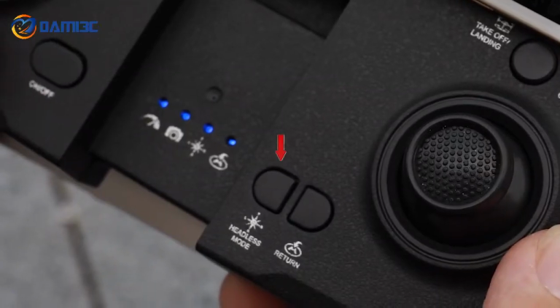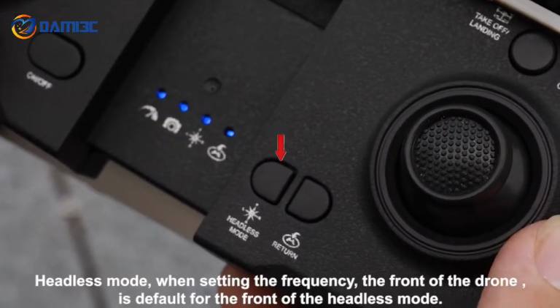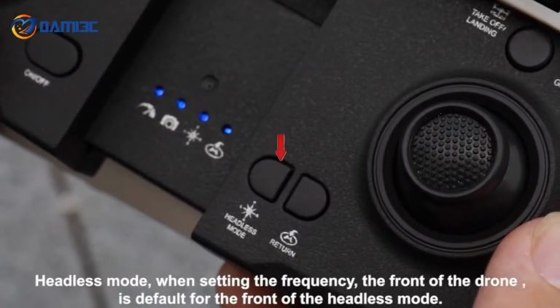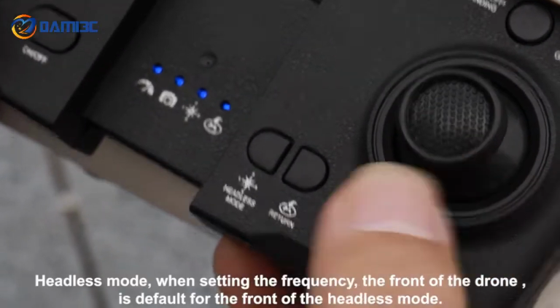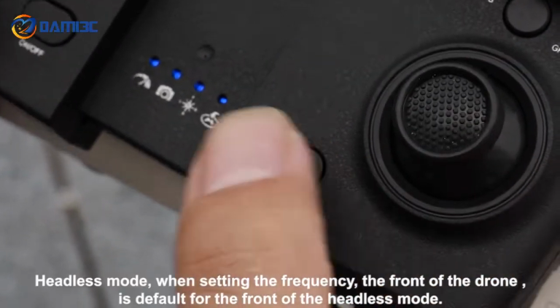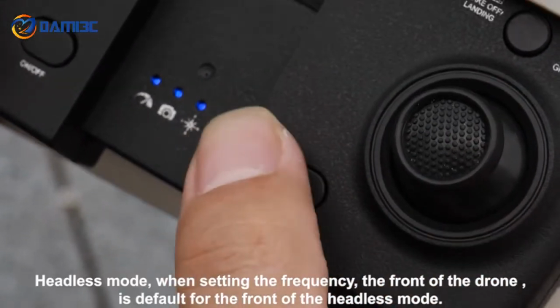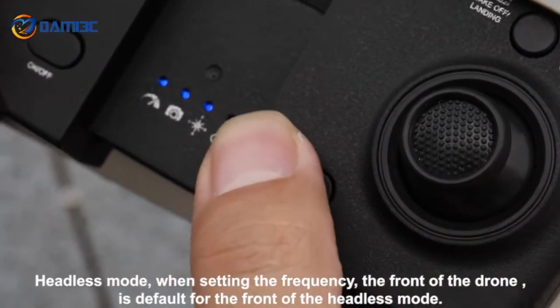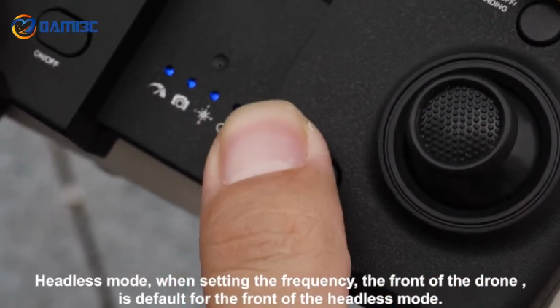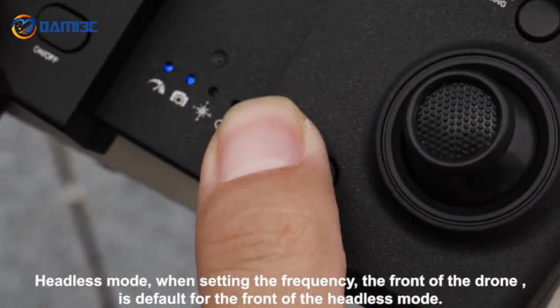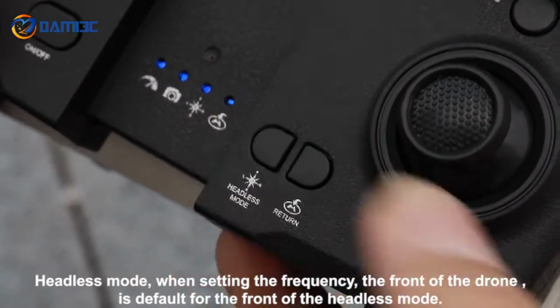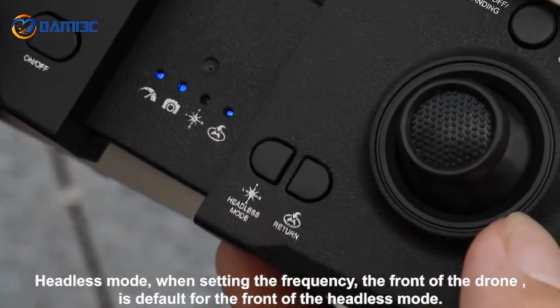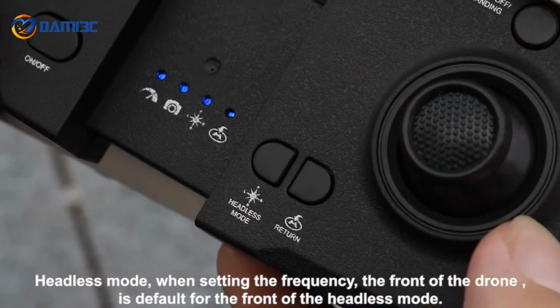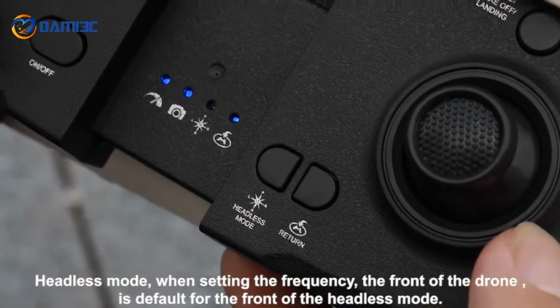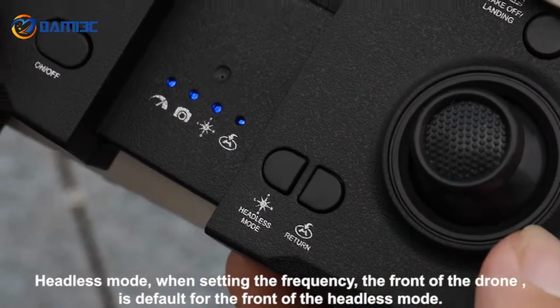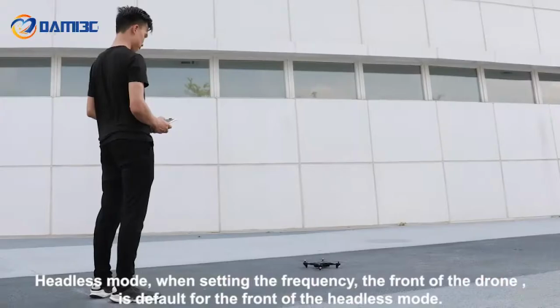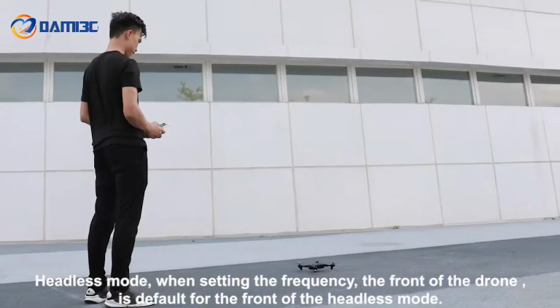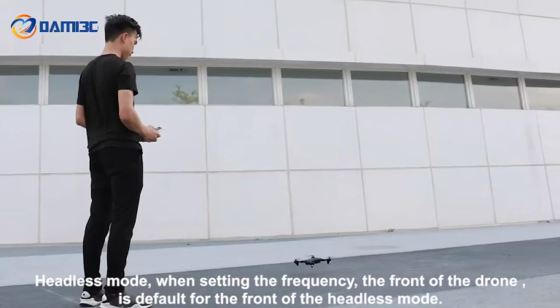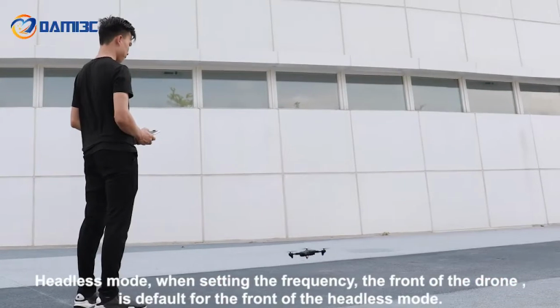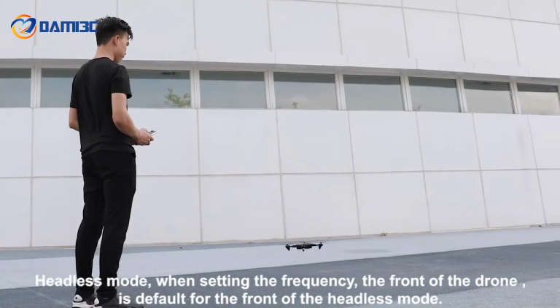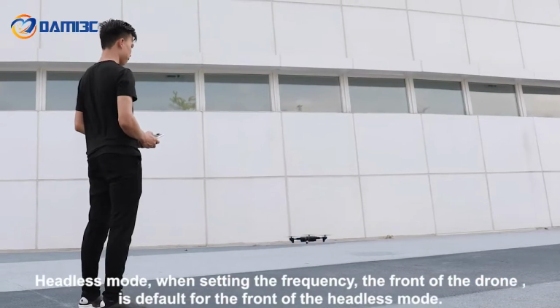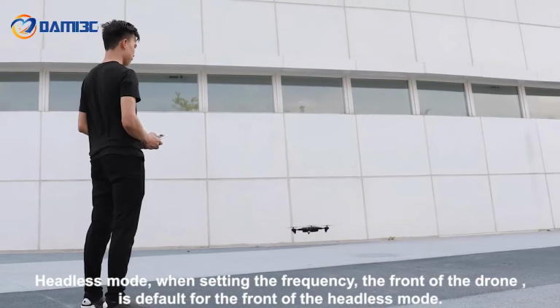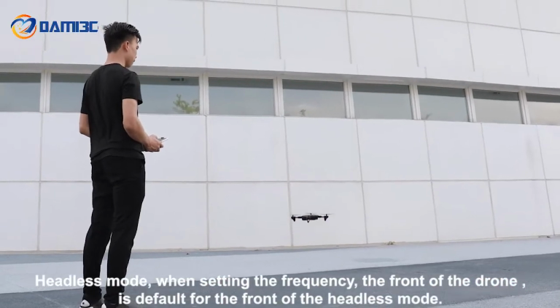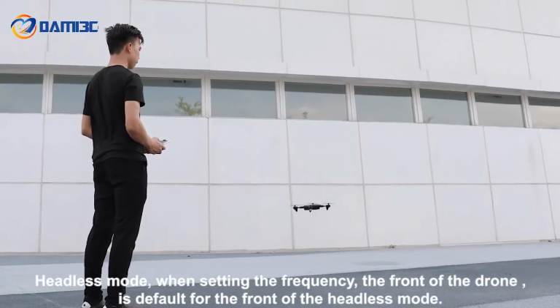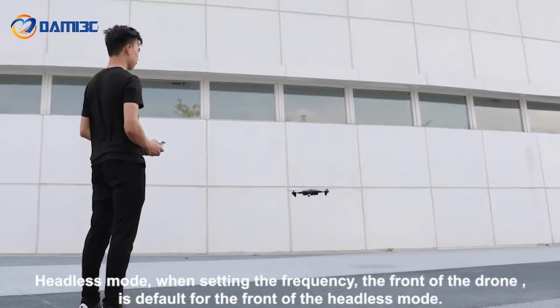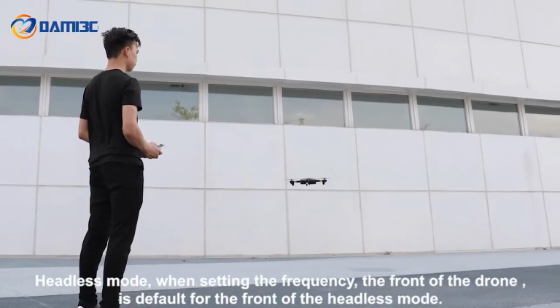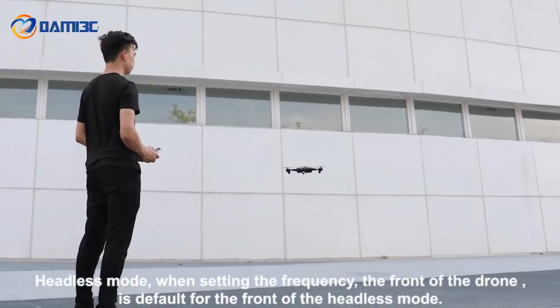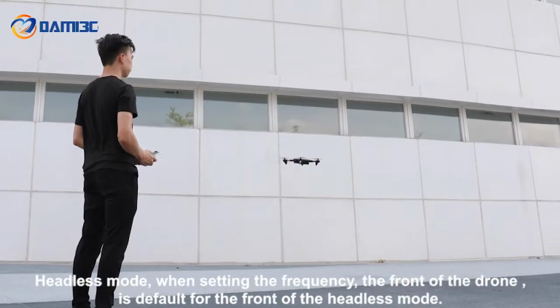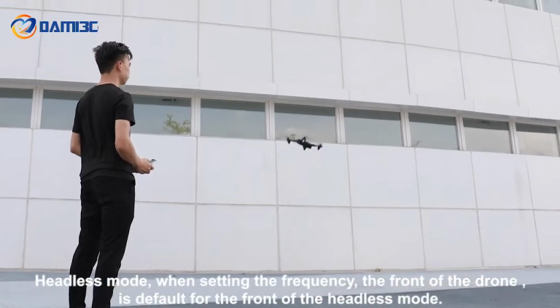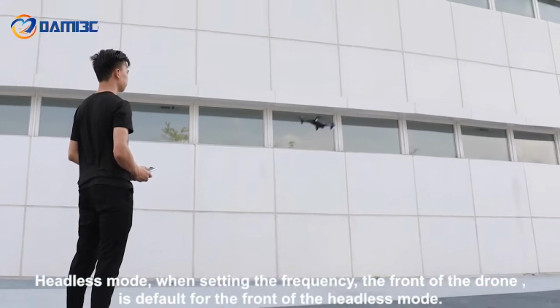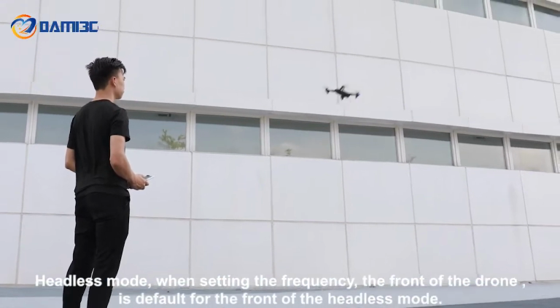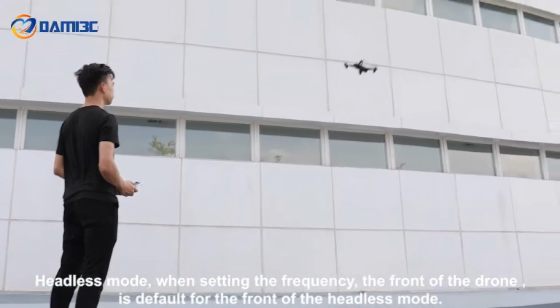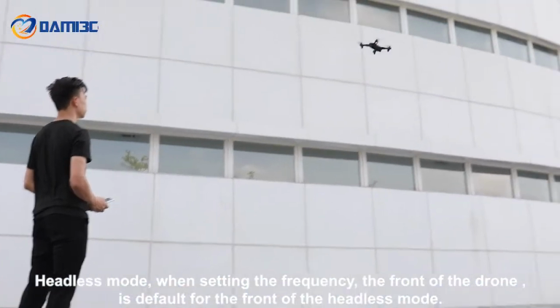Headless mode: when setting the frequency, the front of the drone is set as the default front for headless mode operation.